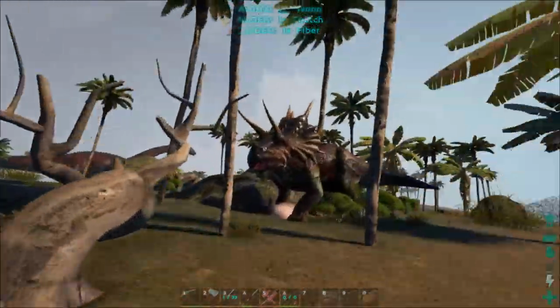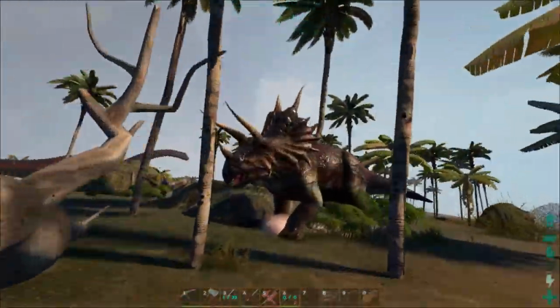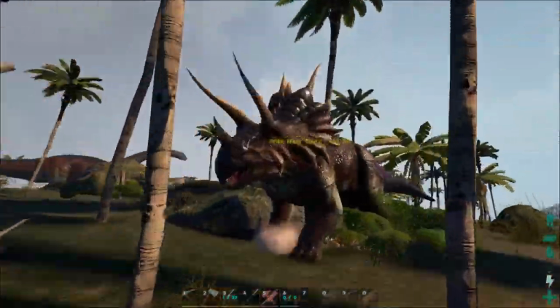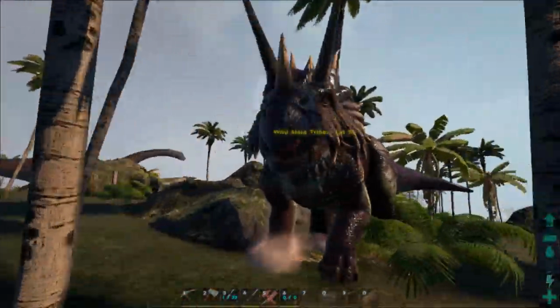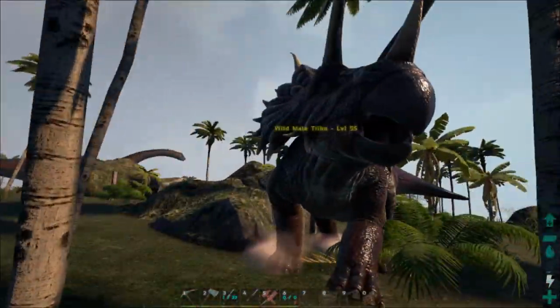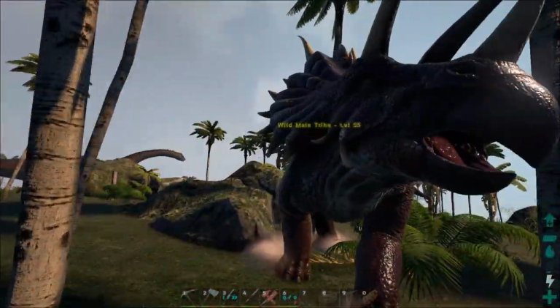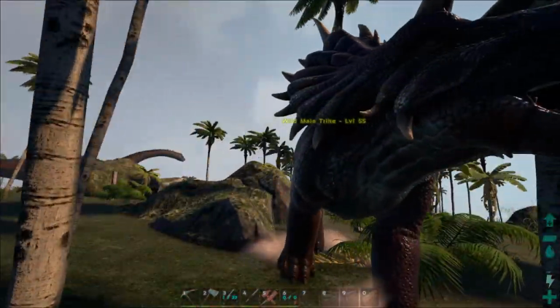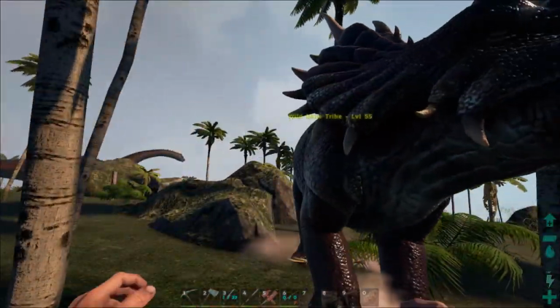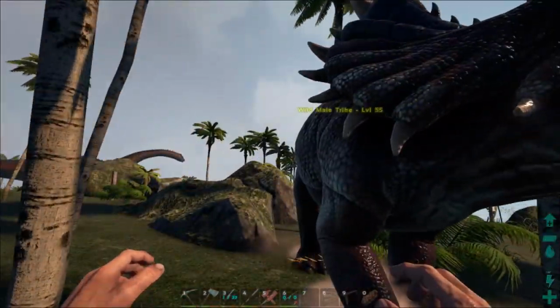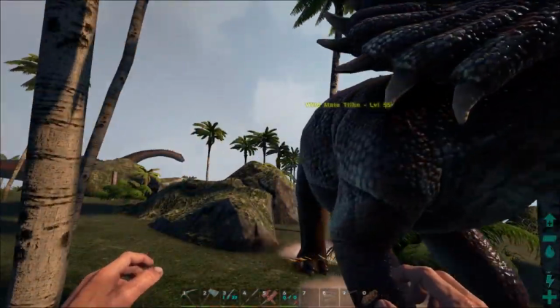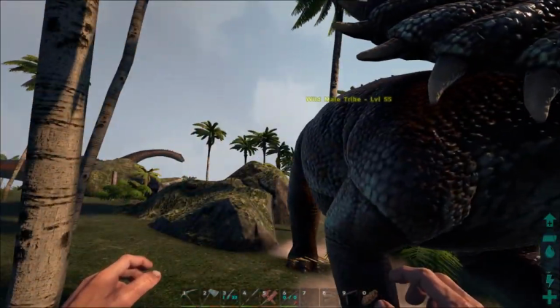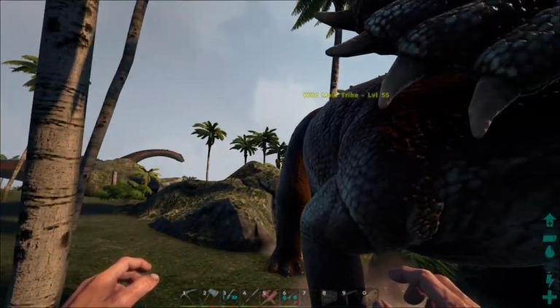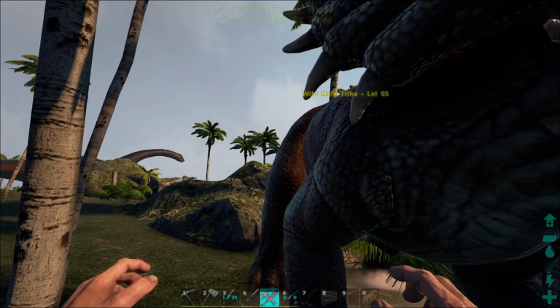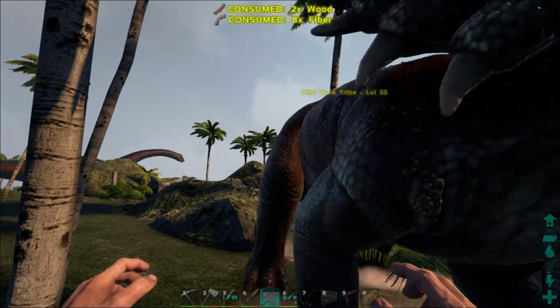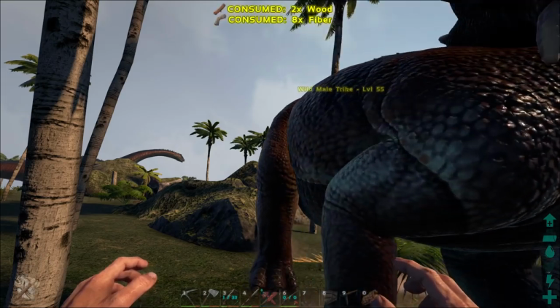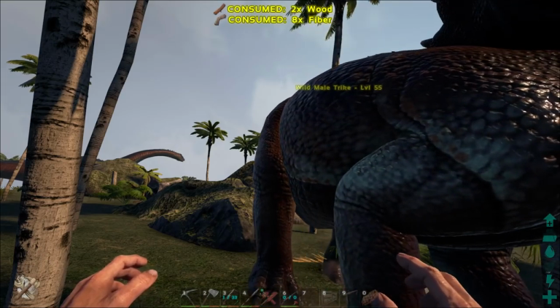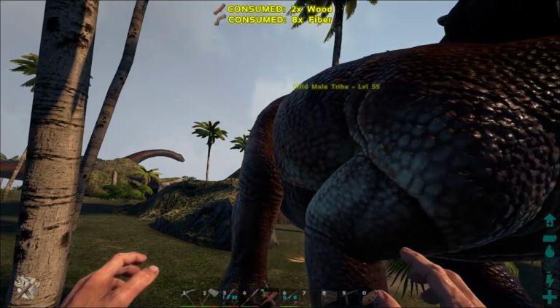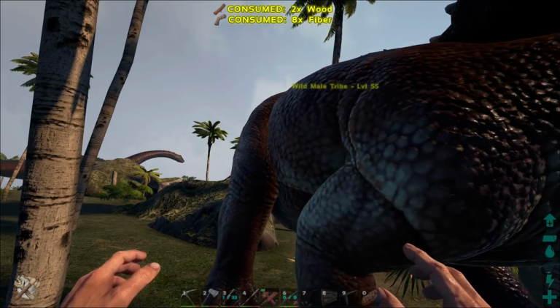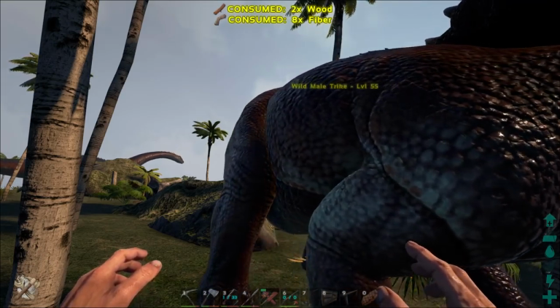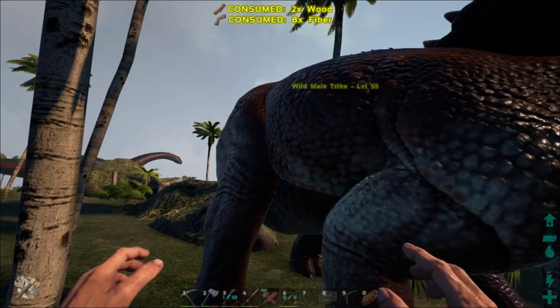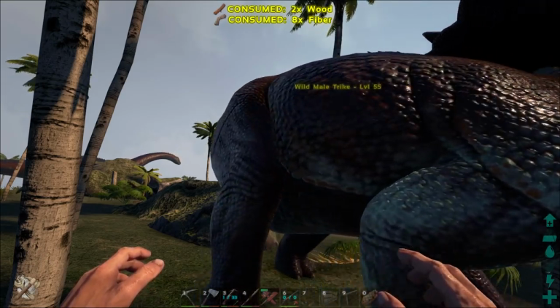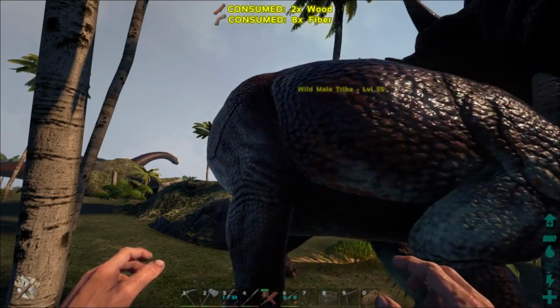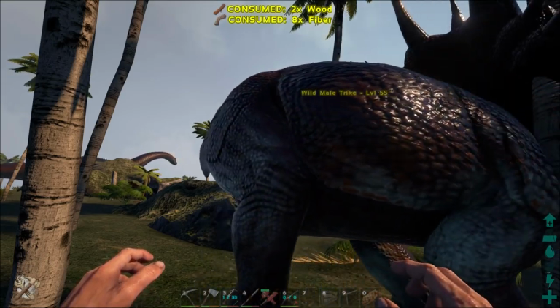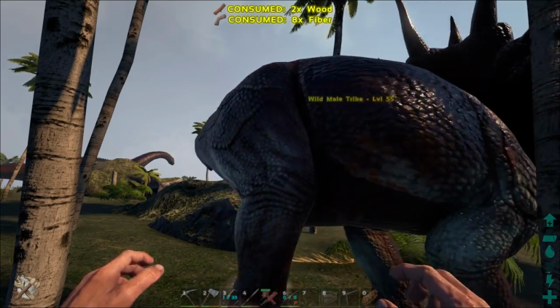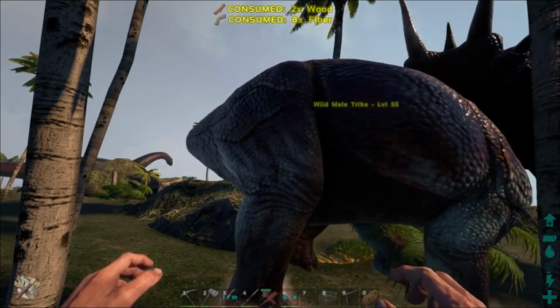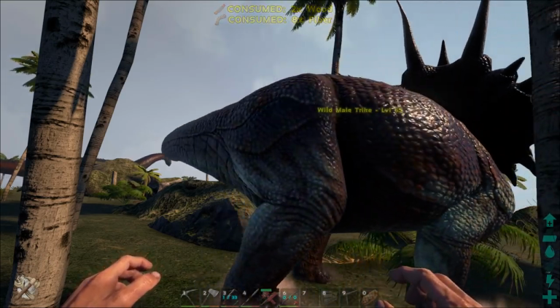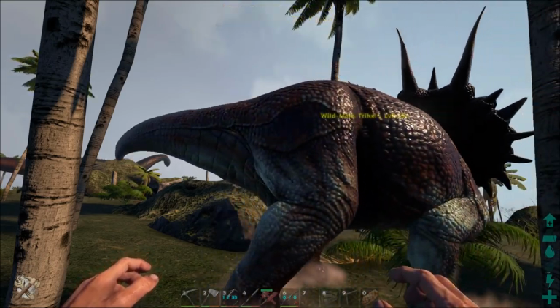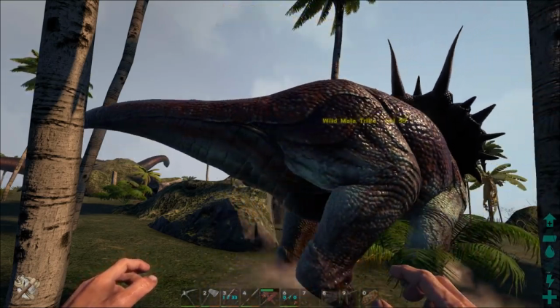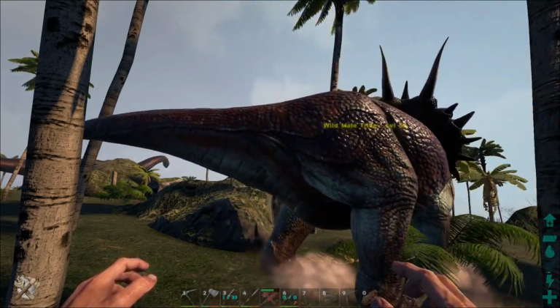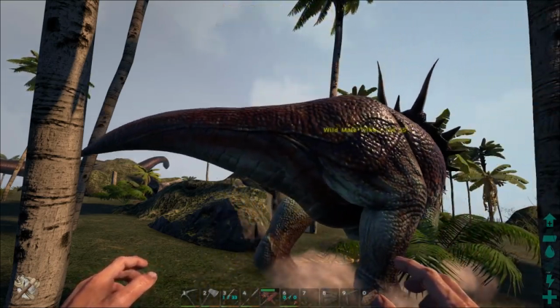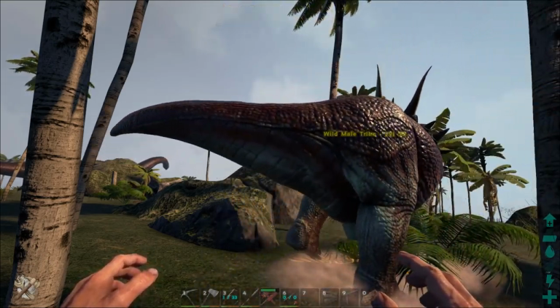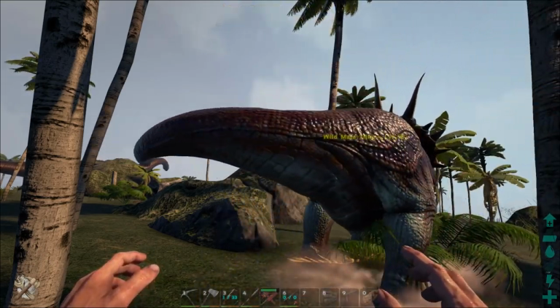We've got this trike. What are you? Ooh — we might want this guy. Level 55? Might as well.